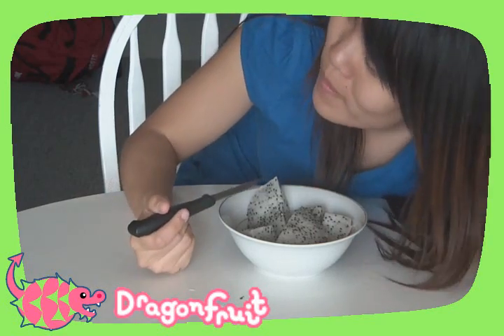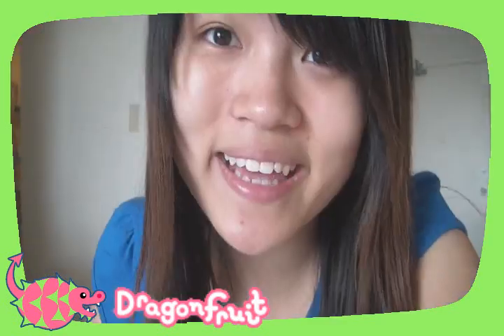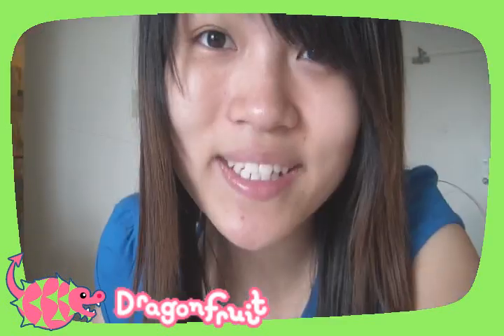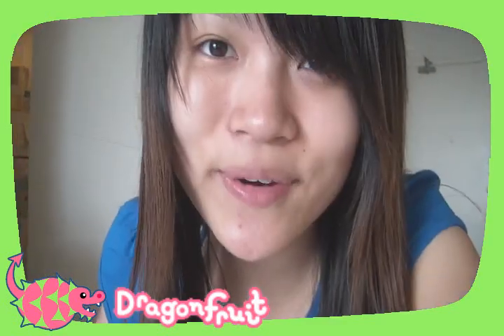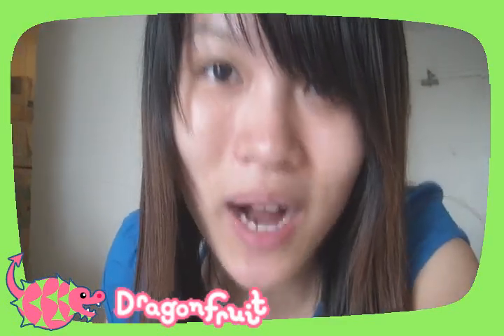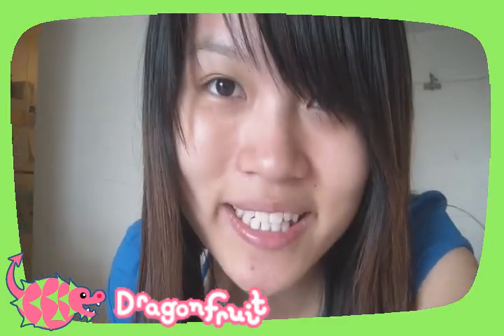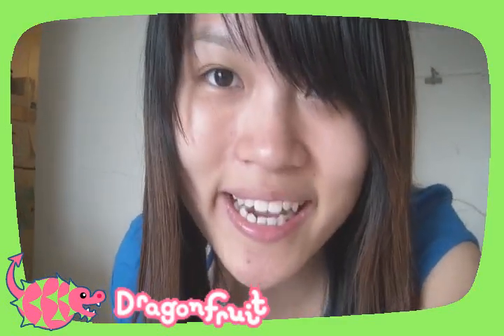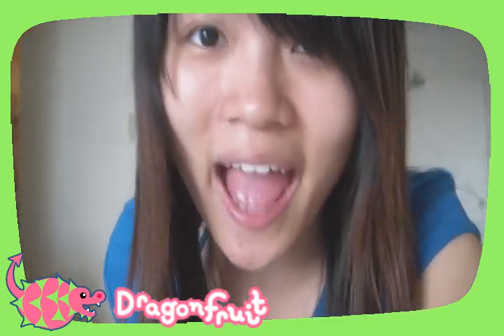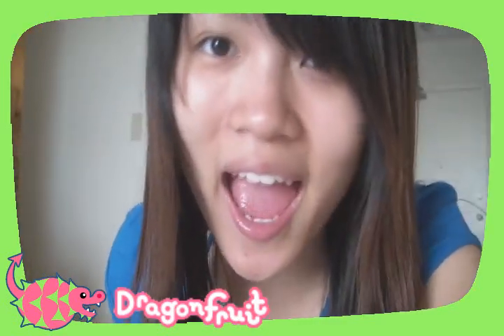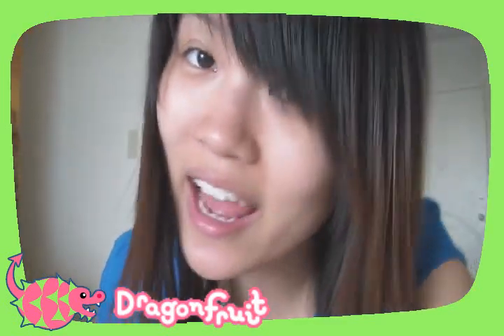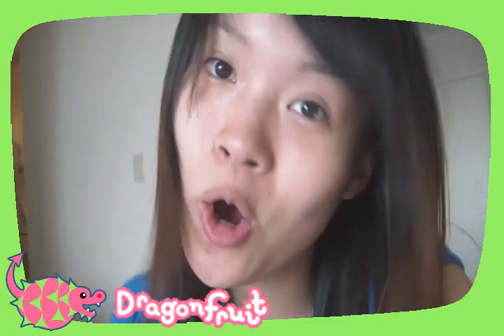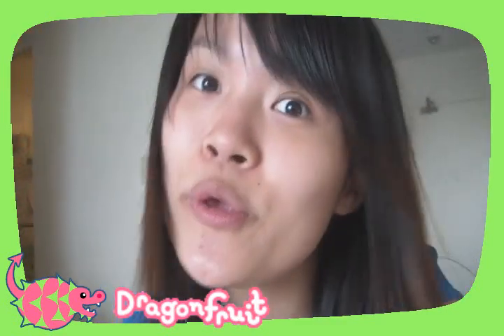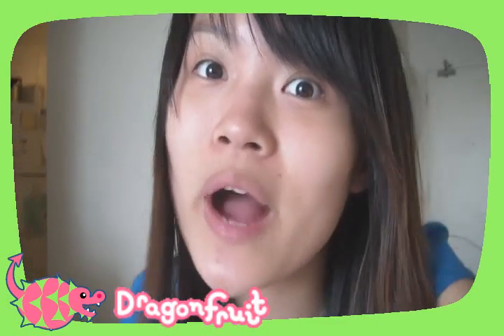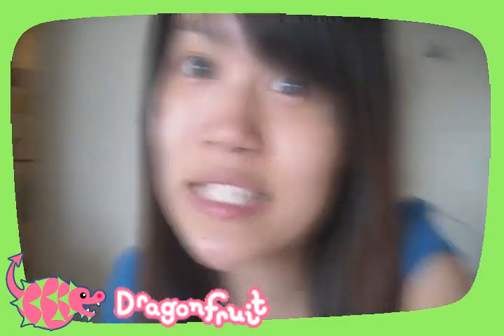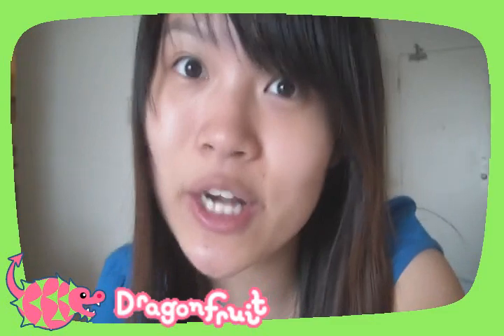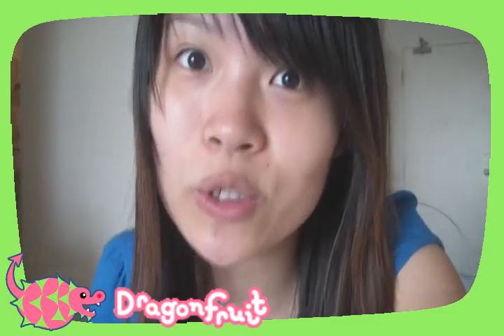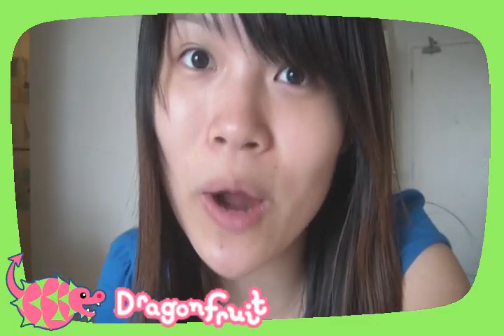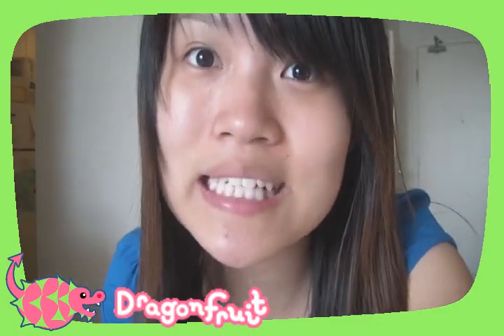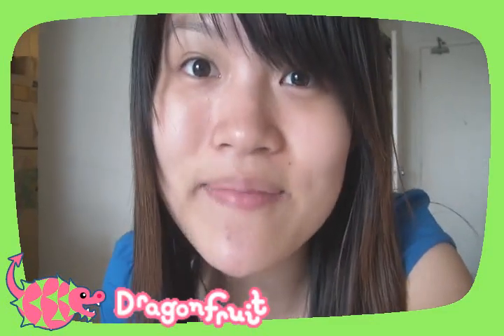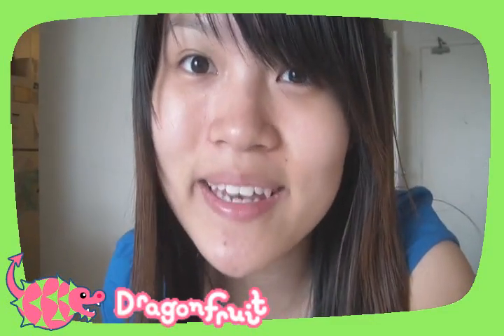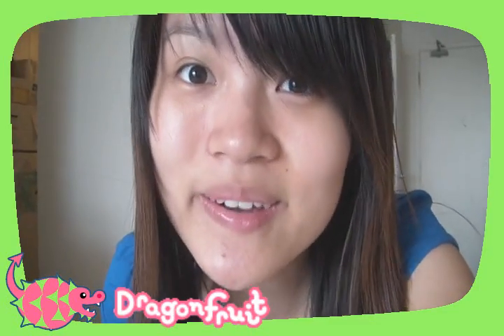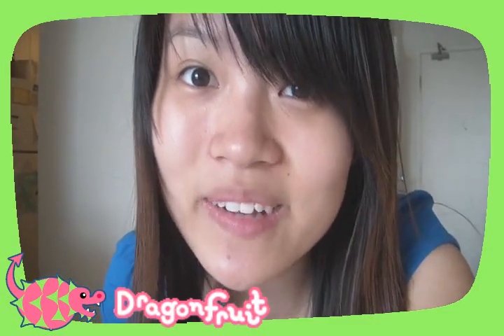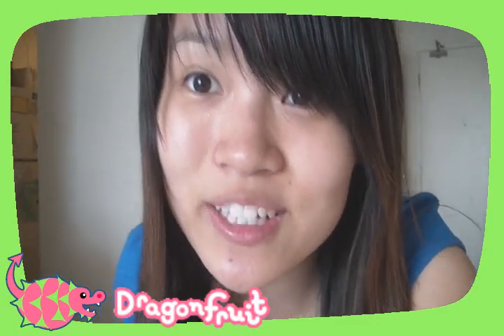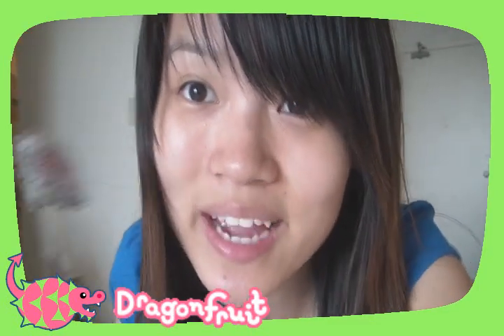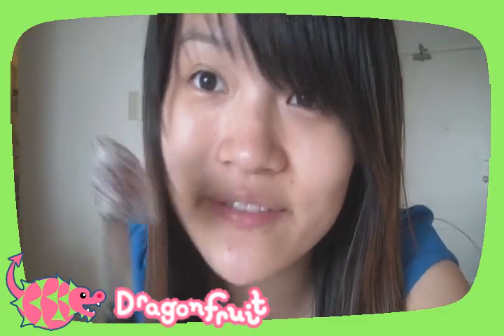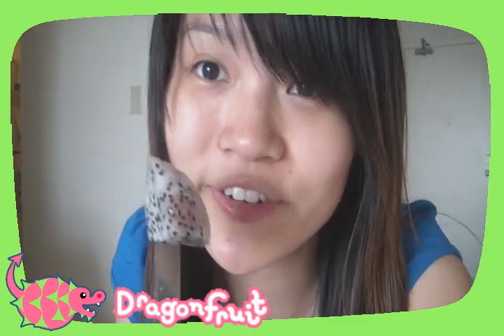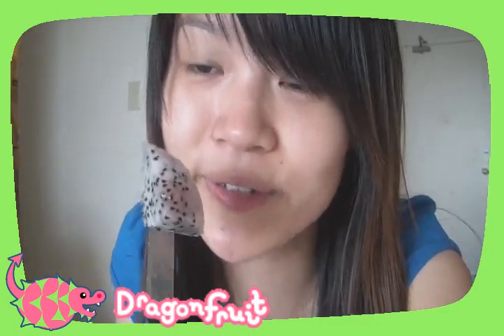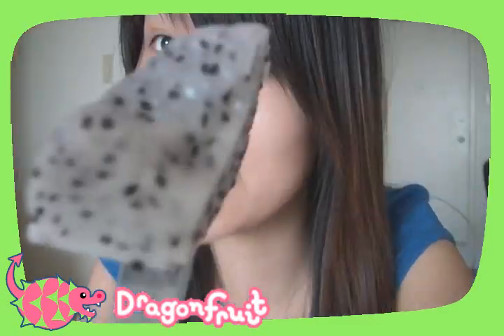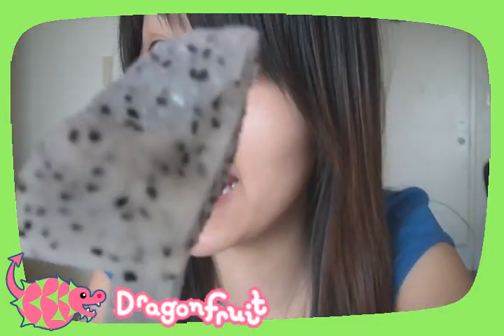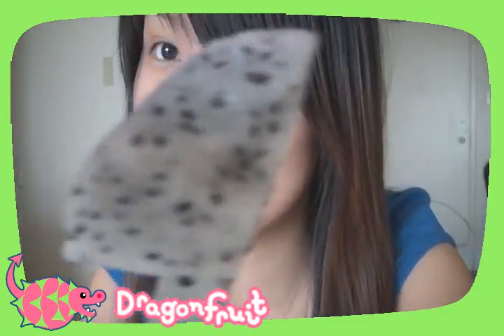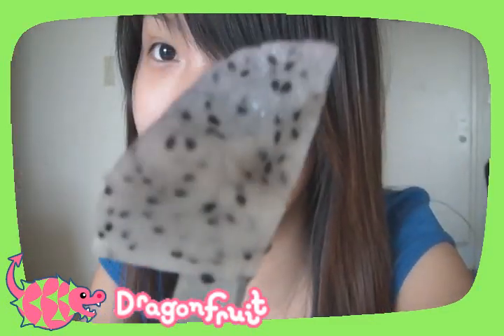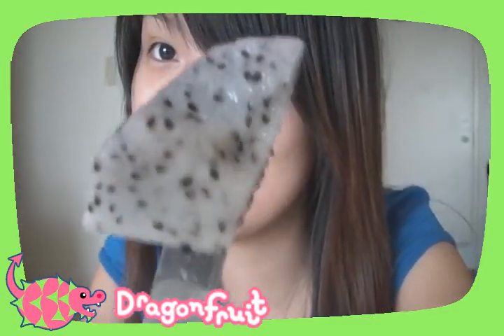Thanks for watching, and I hope you guys go try something new, like dragon fruit. I love you!